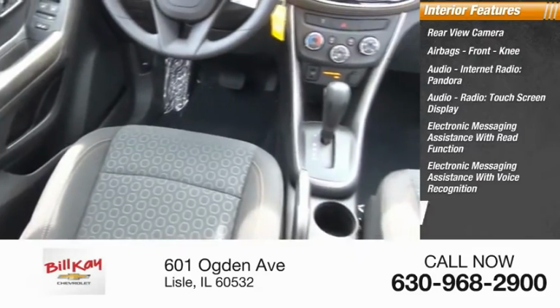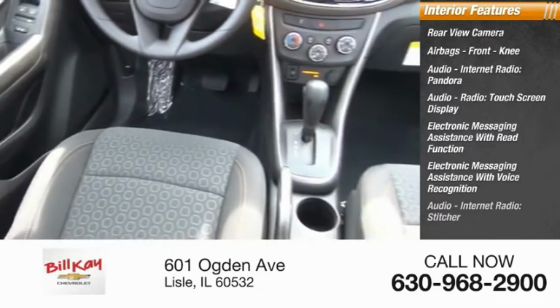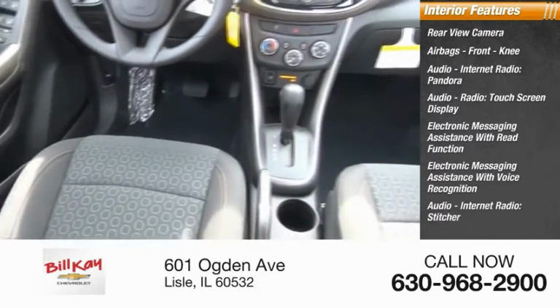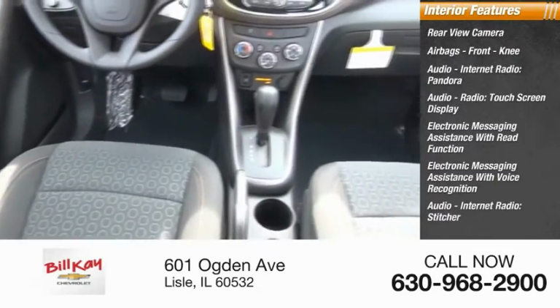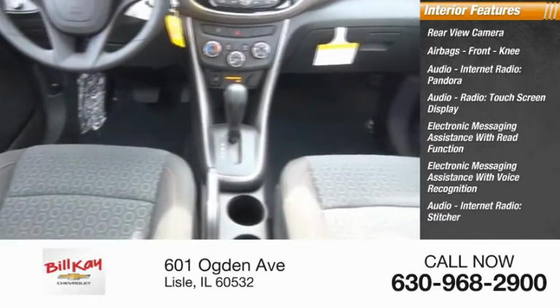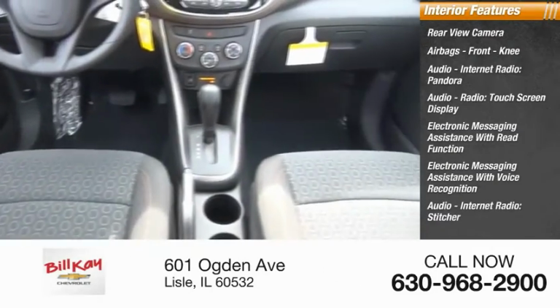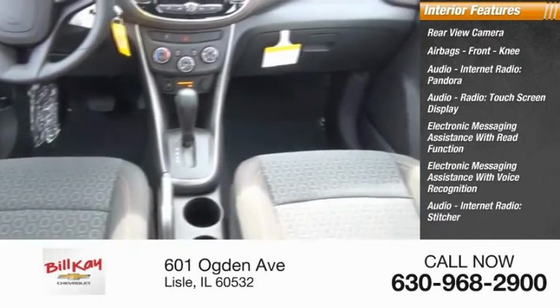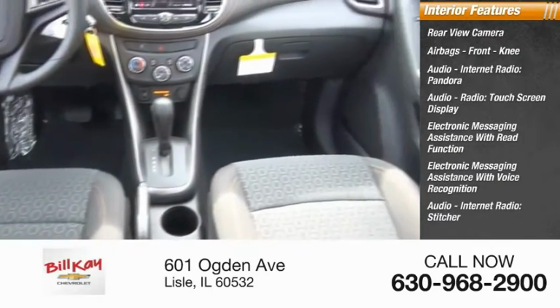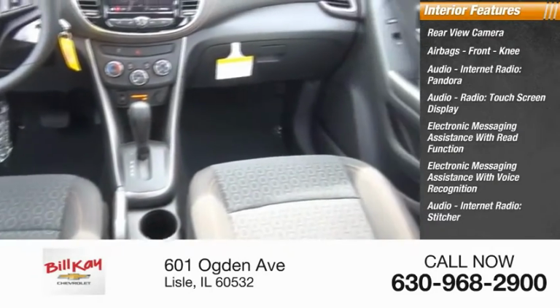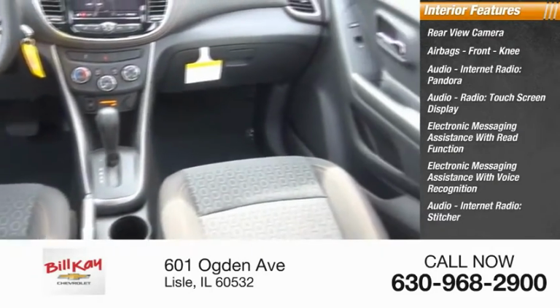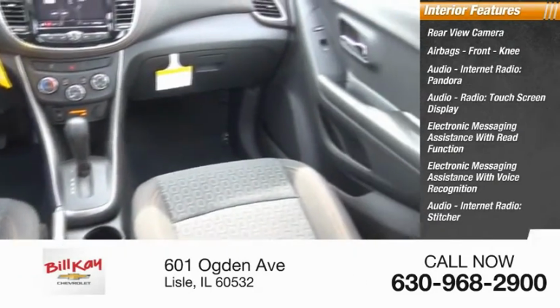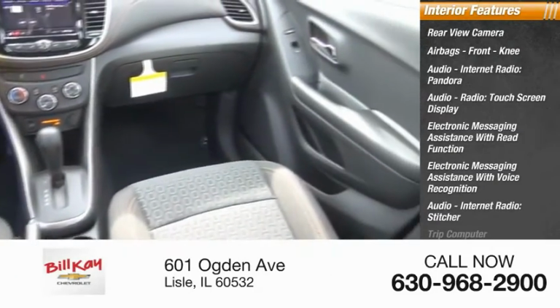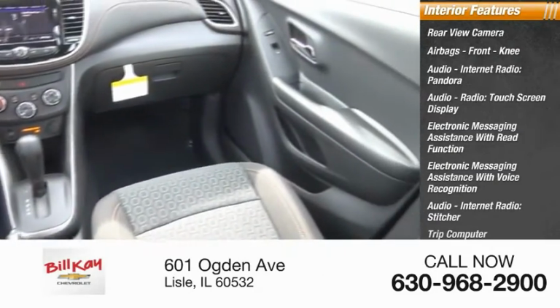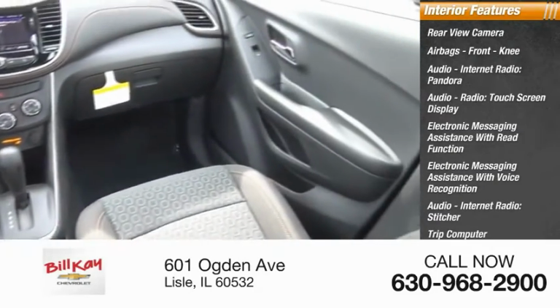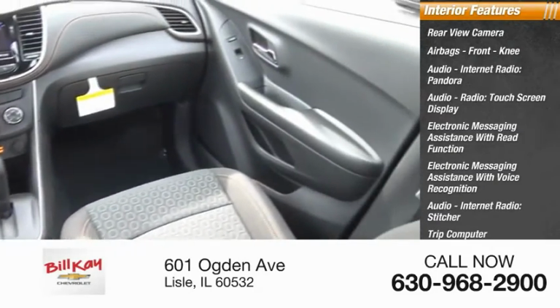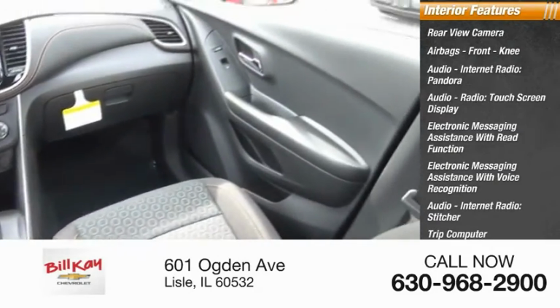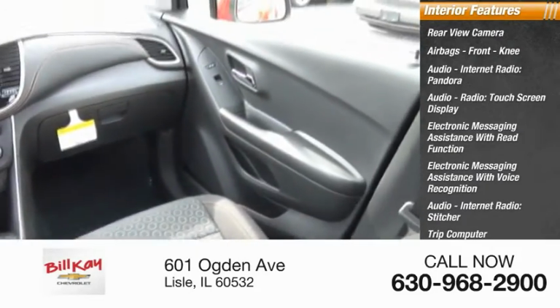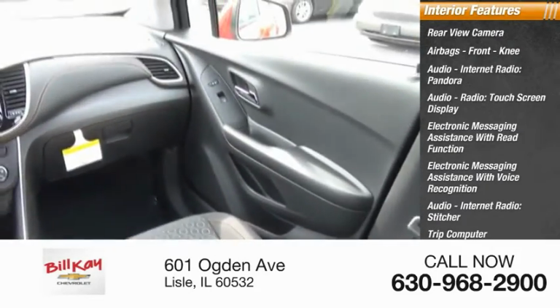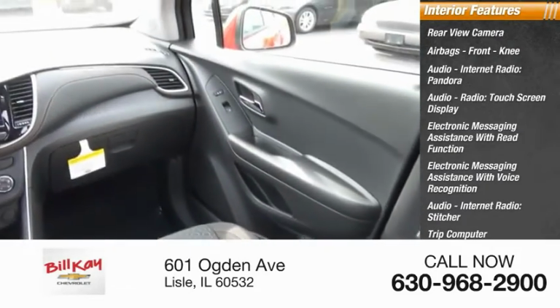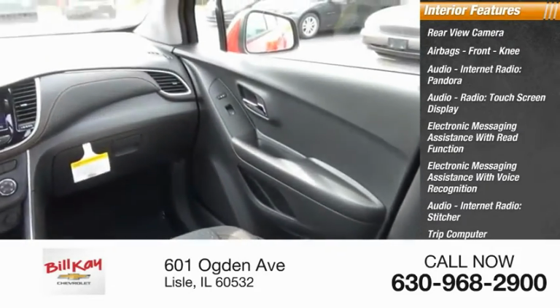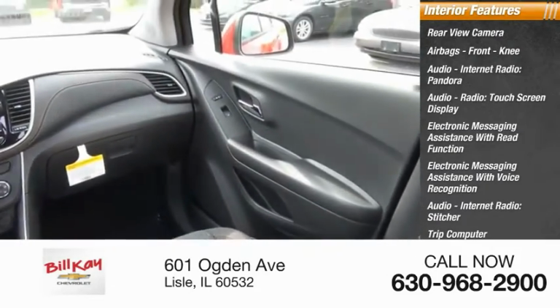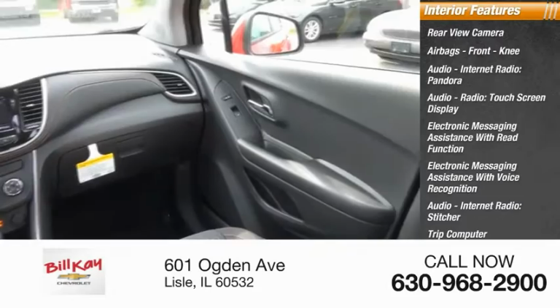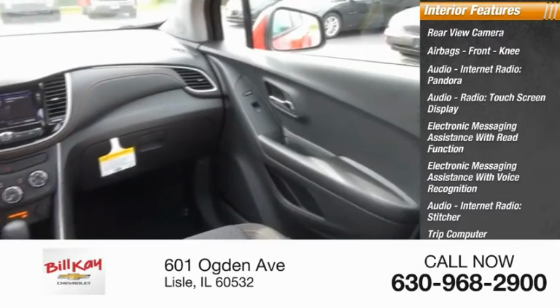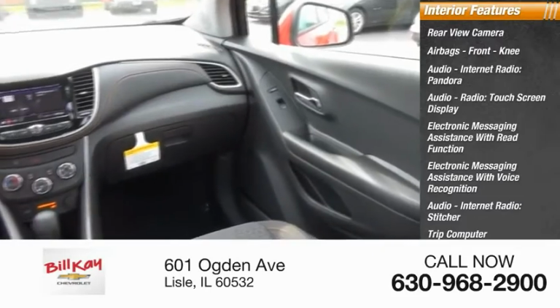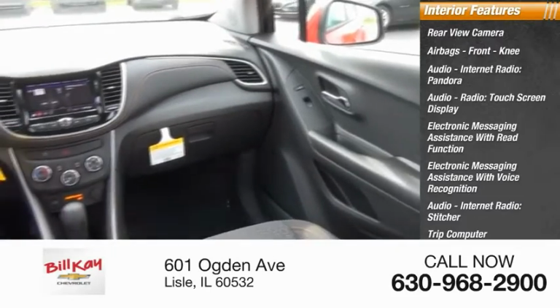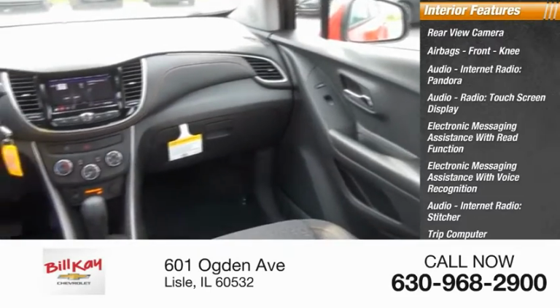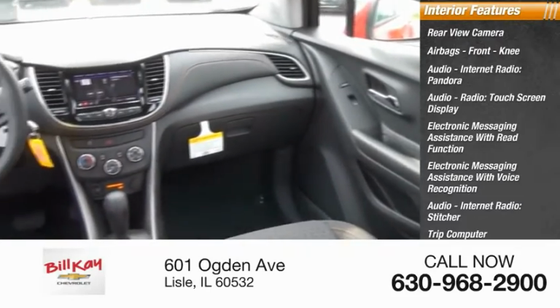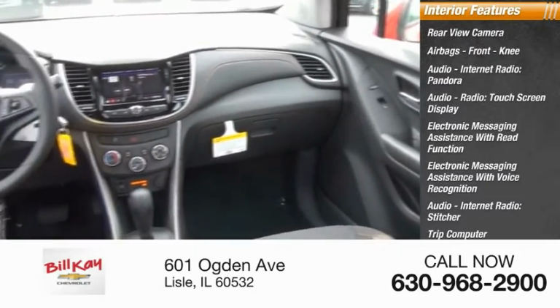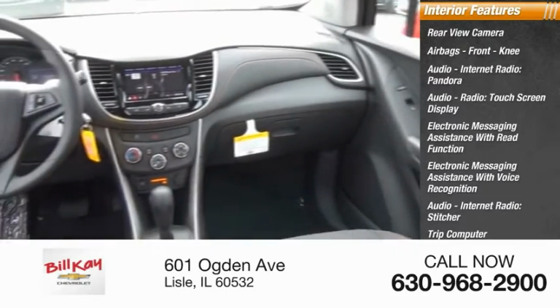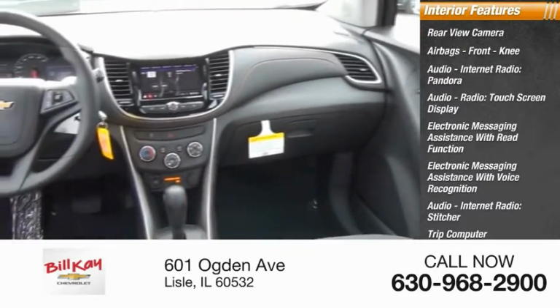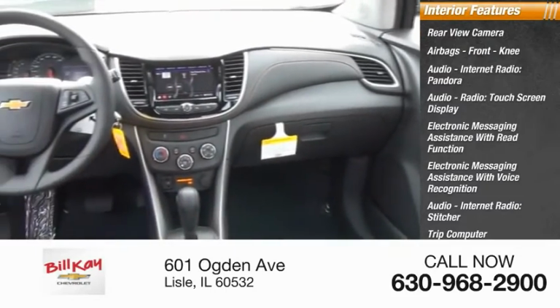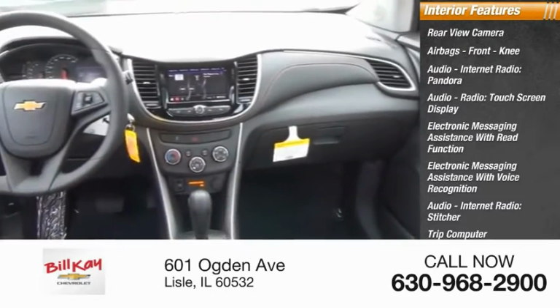Audio internet radio, Stitcher, trip computer, vehicle assistance app, roadside assistance, and child safety locks.